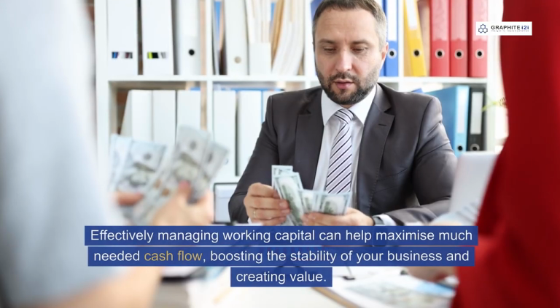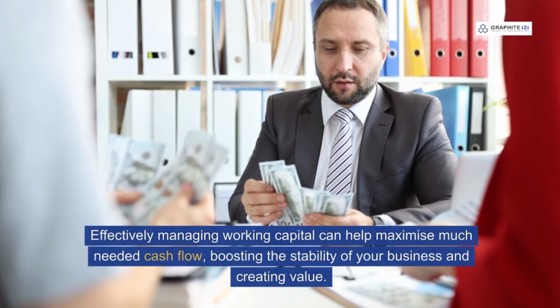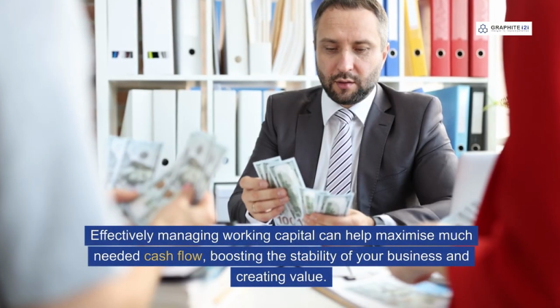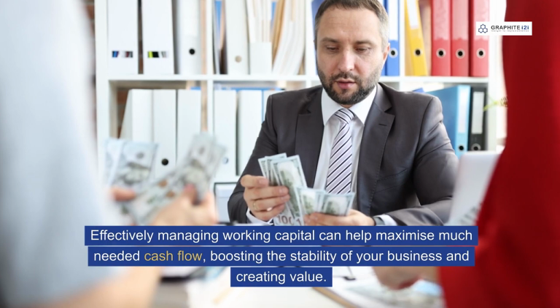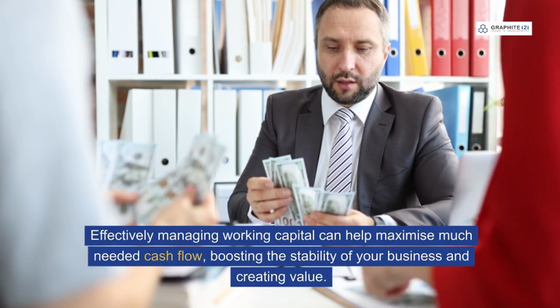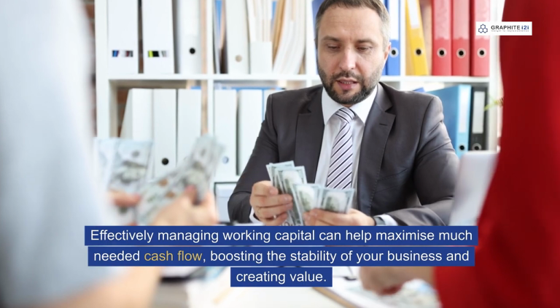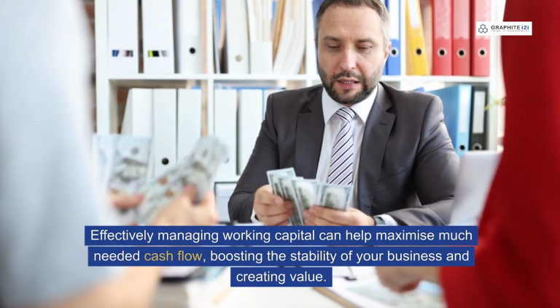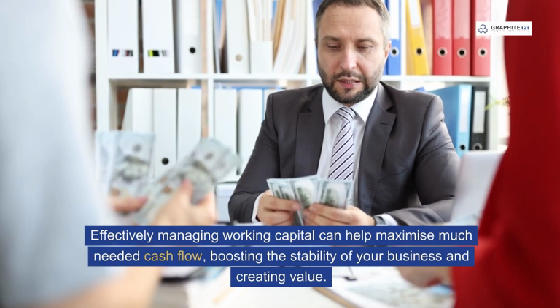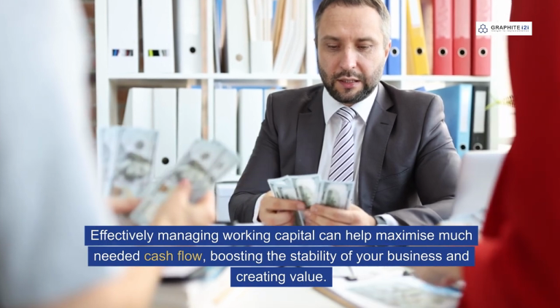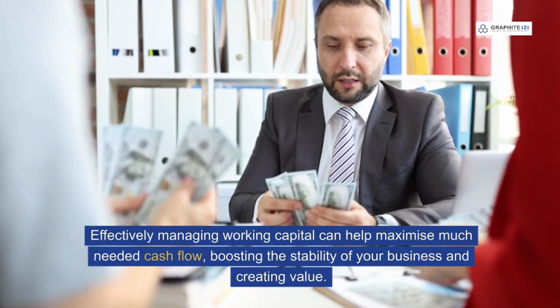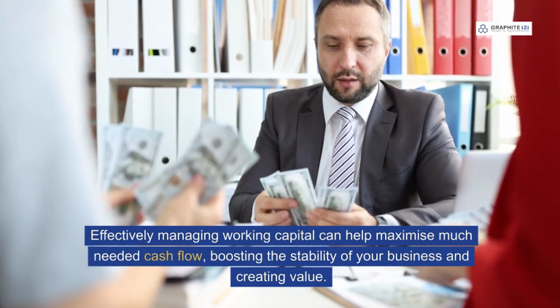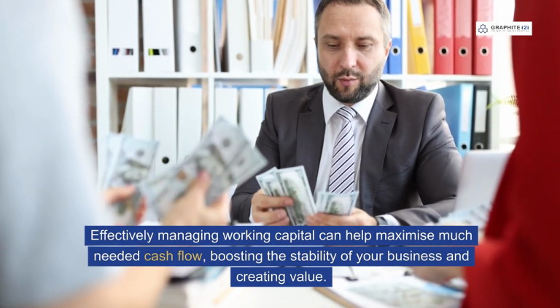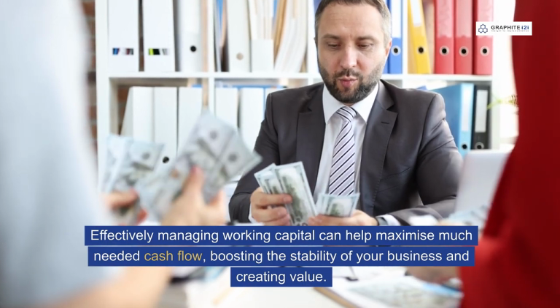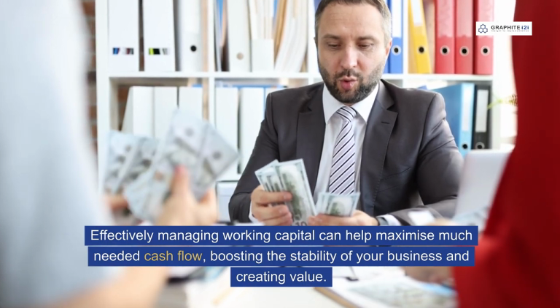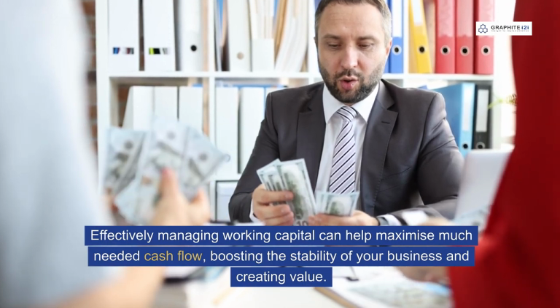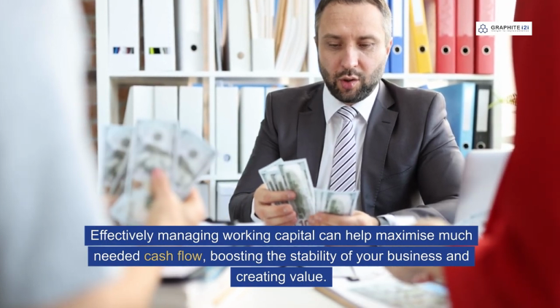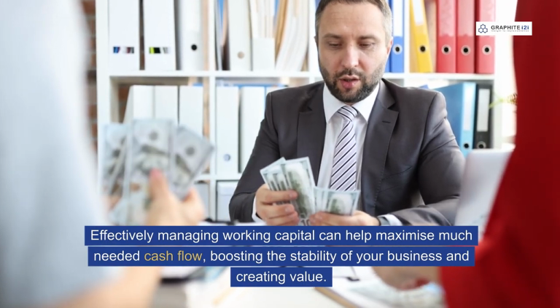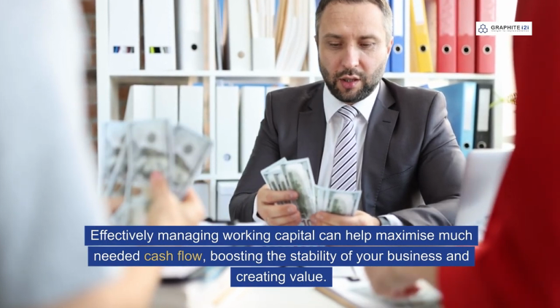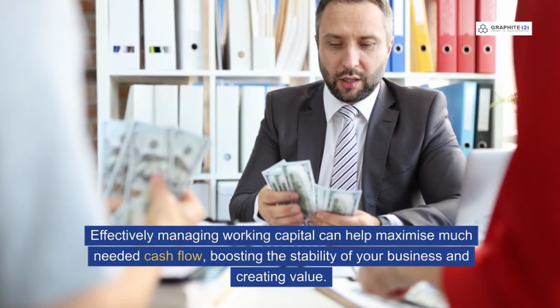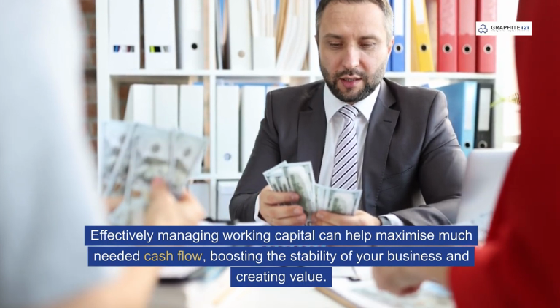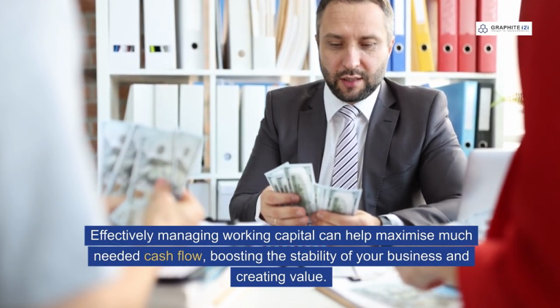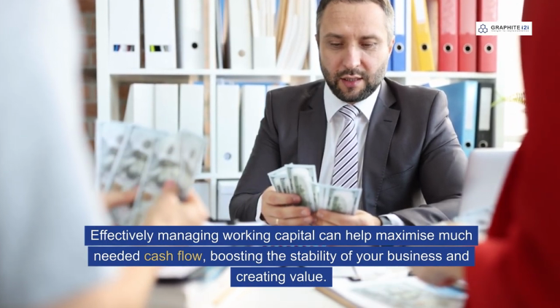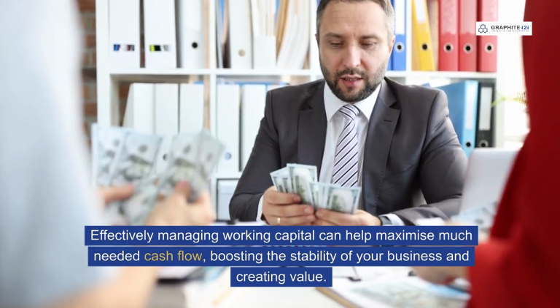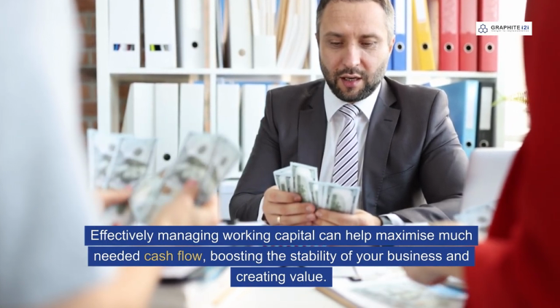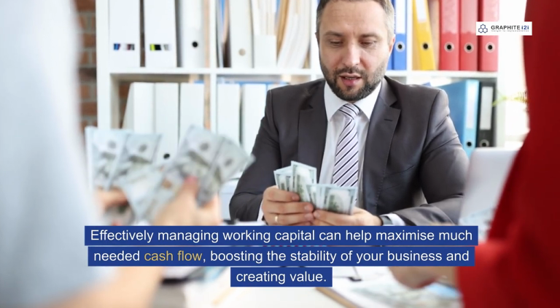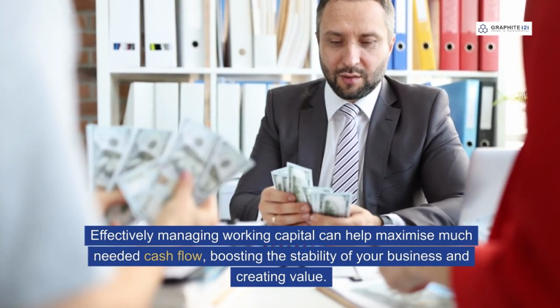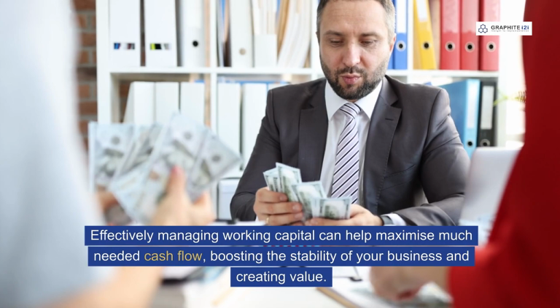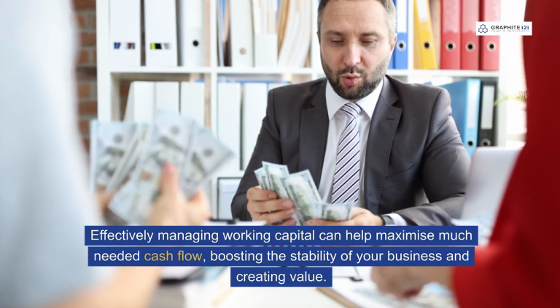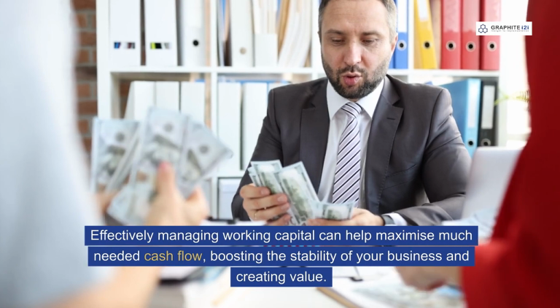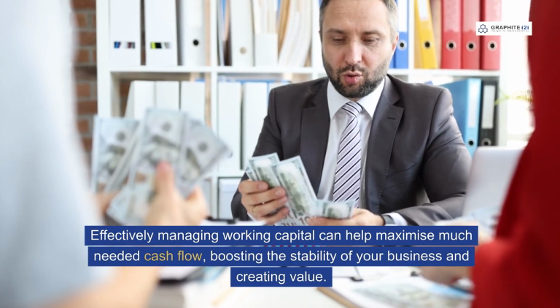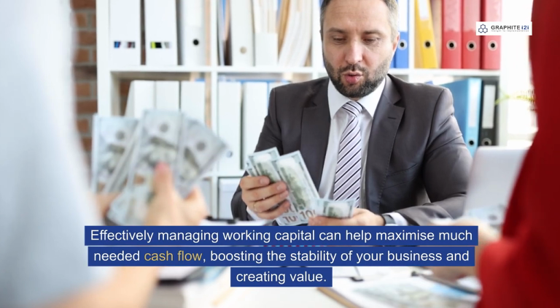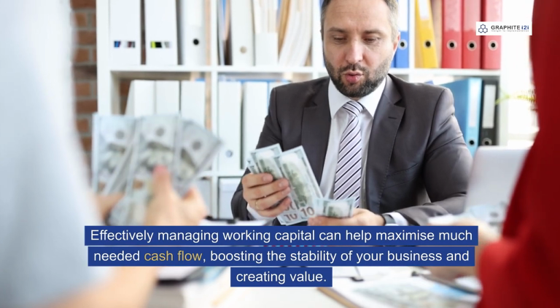Effectively managing working capital can help maximise much-needed cash flow, boosting the stability of your business and creating value.